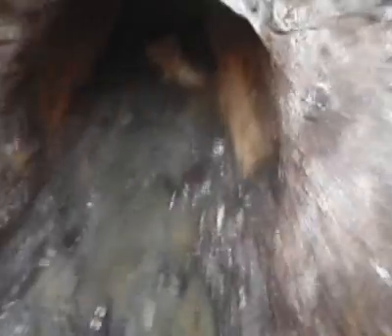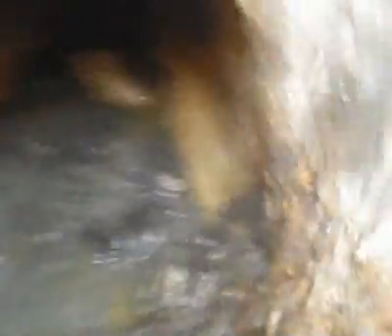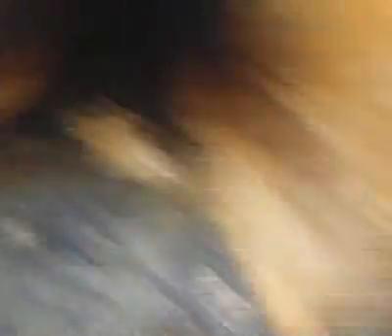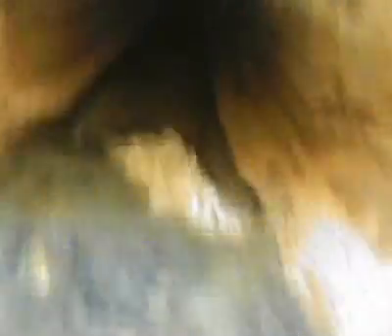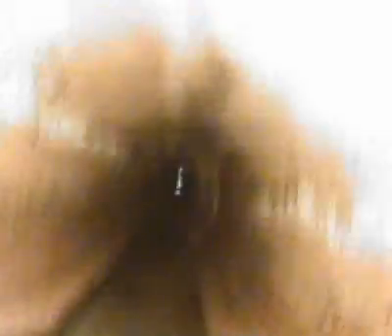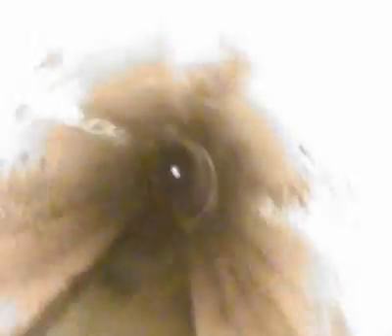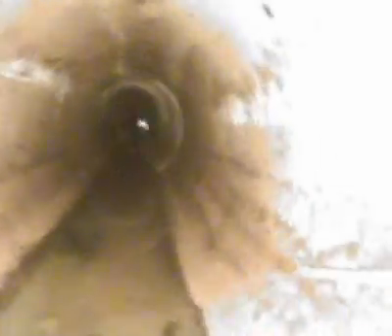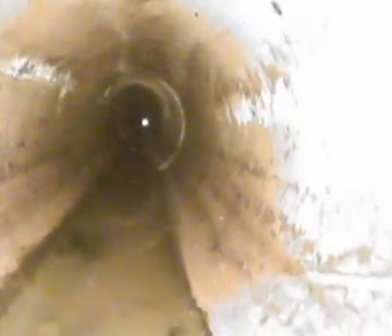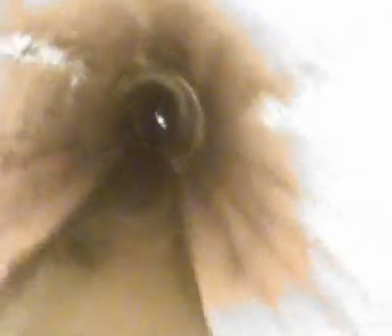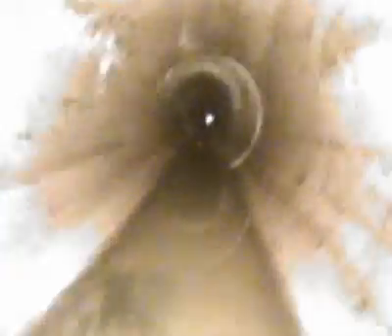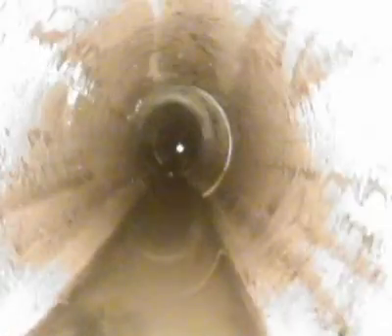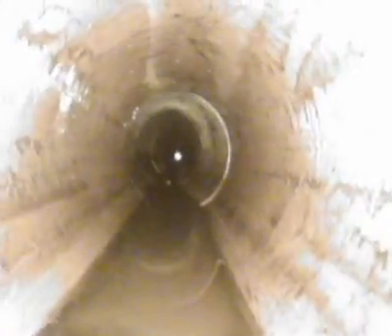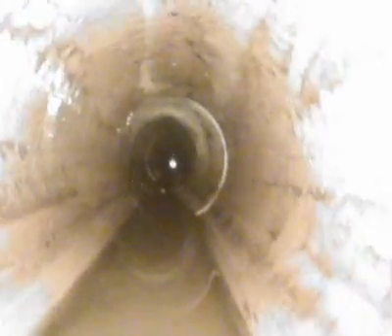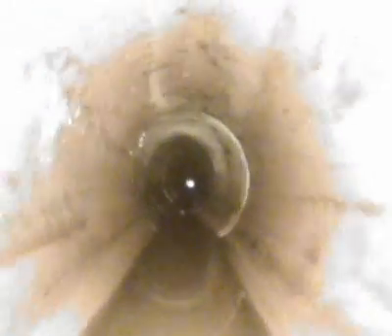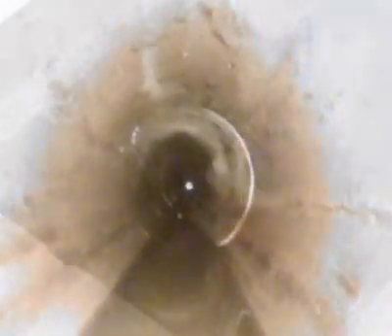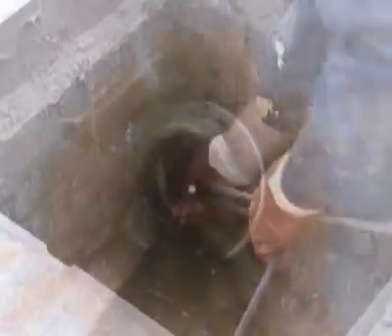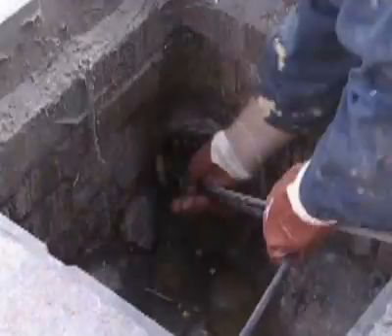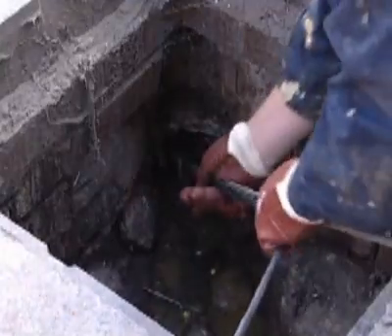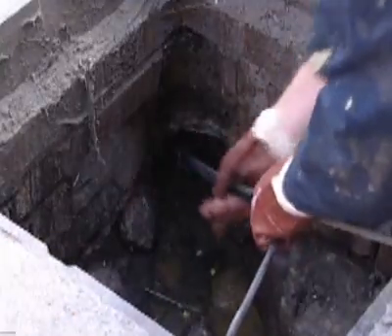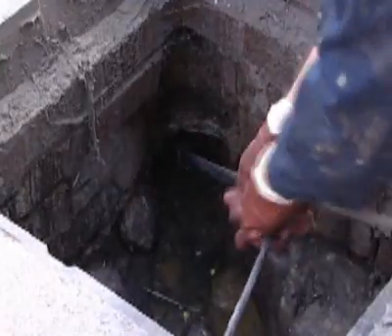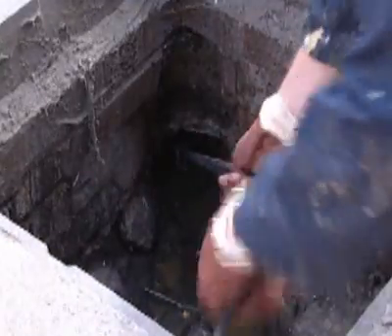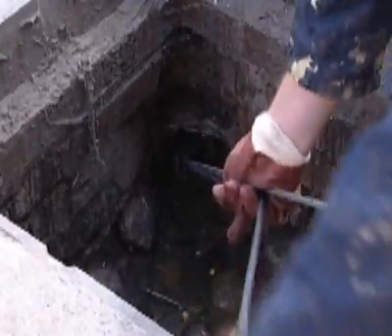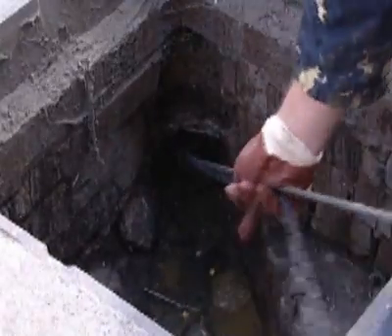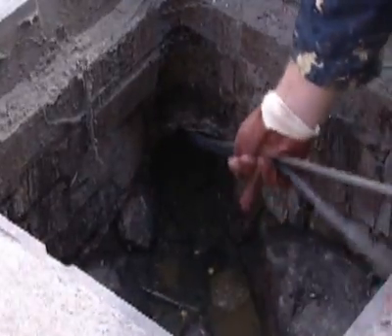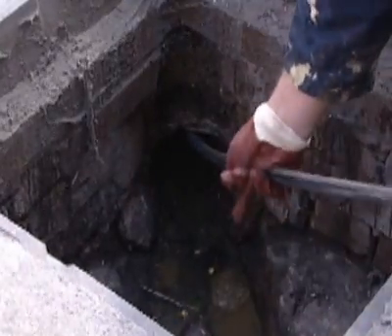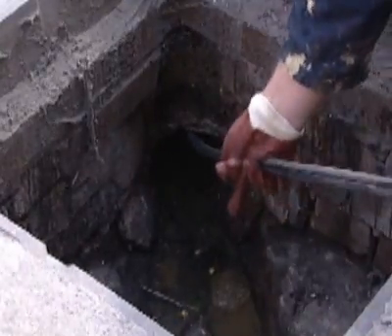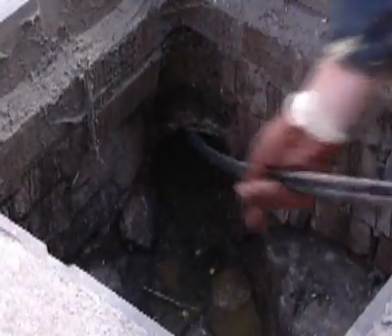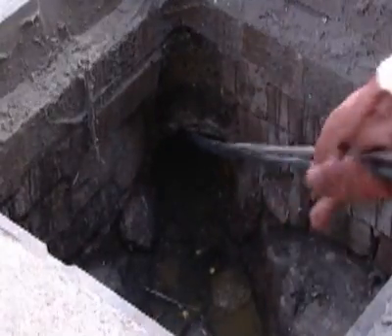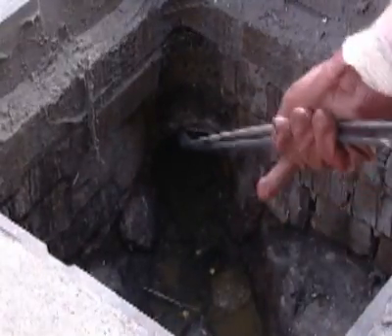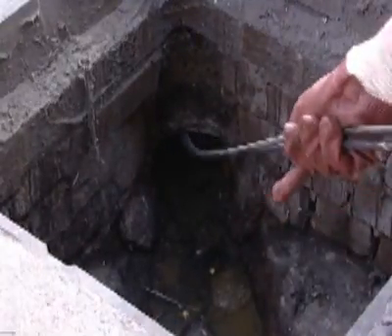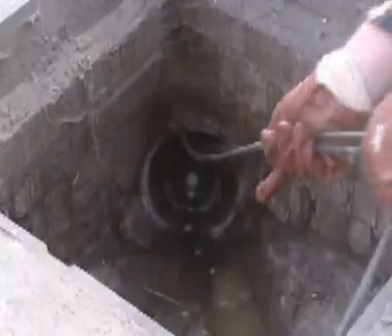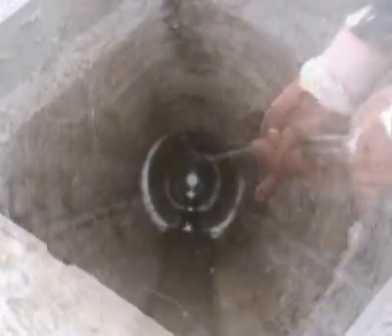Before using the Pipe Doctor system, clear the pipe of any solids, debris, grease, or roots using a high-pressure jetting nozzle and root cutter if required.